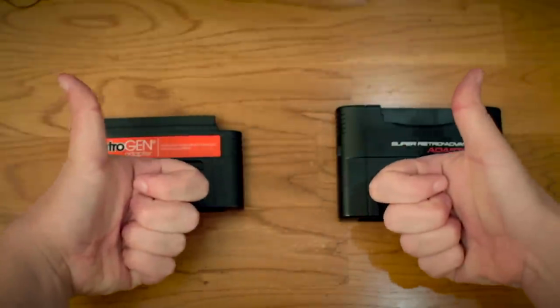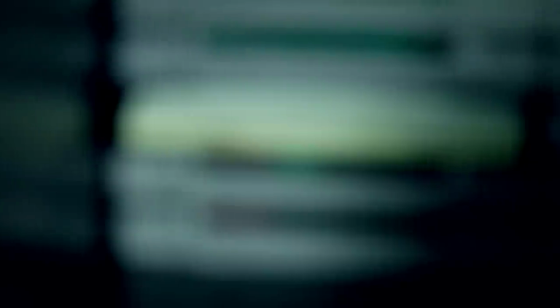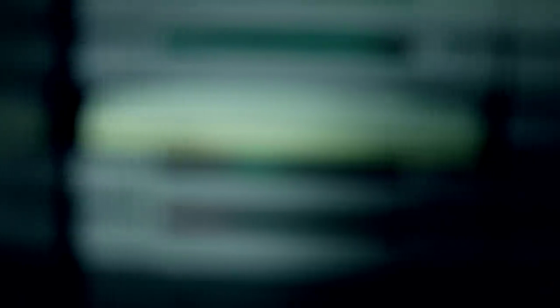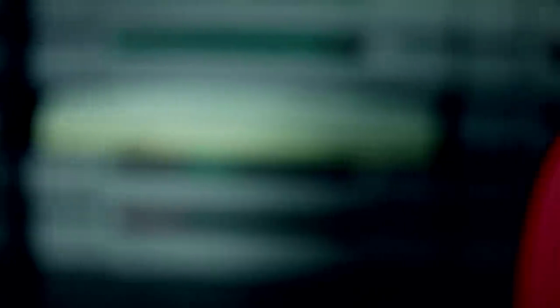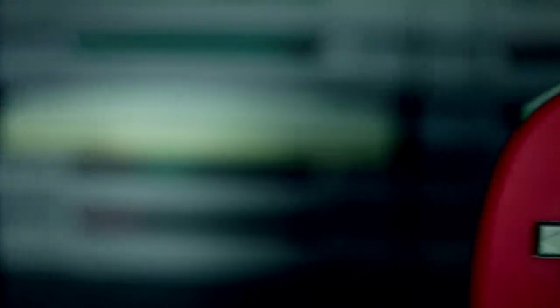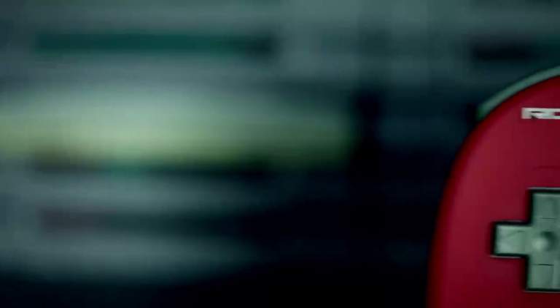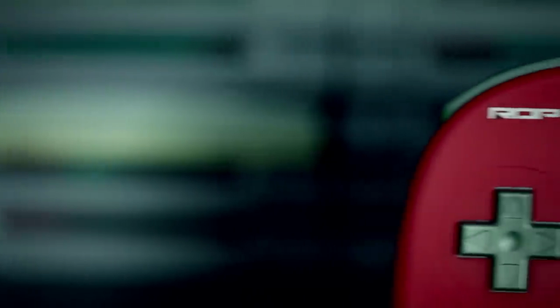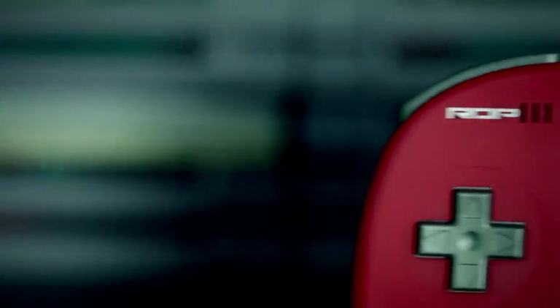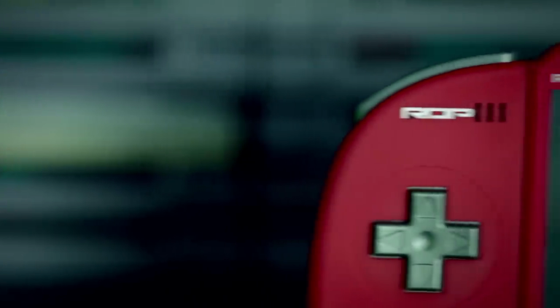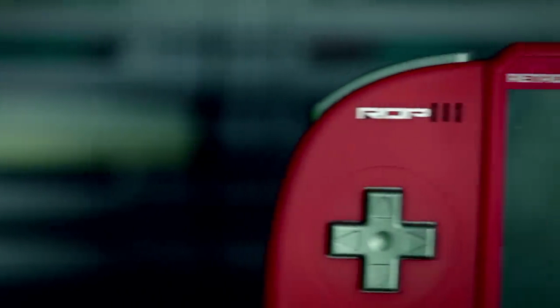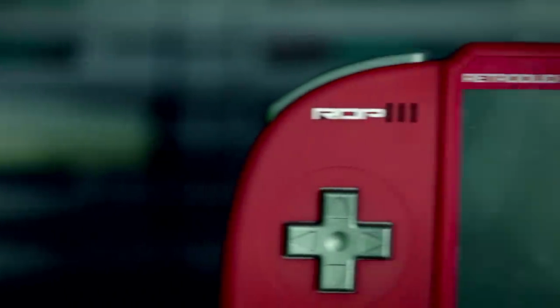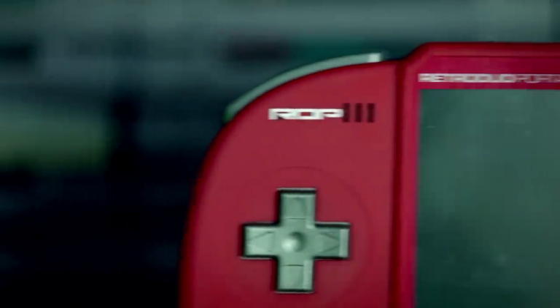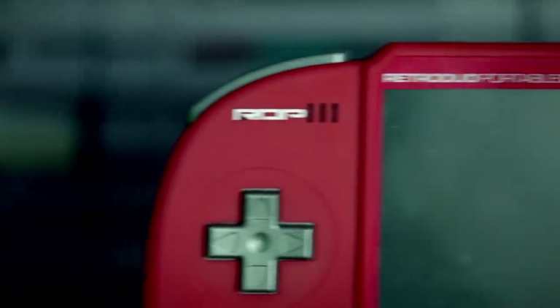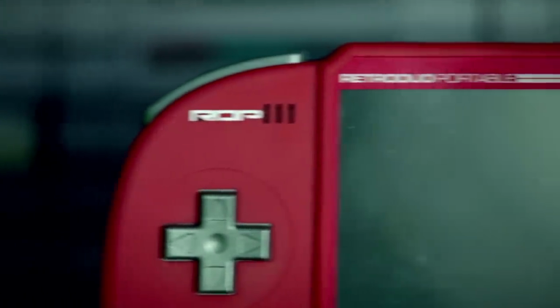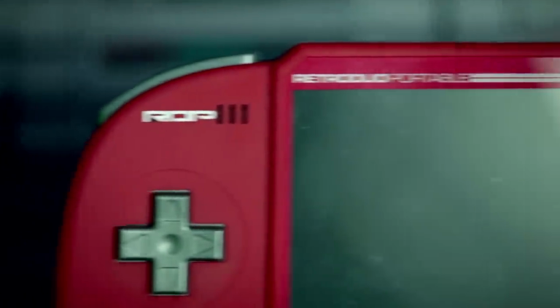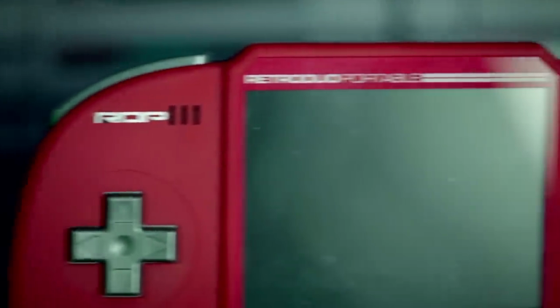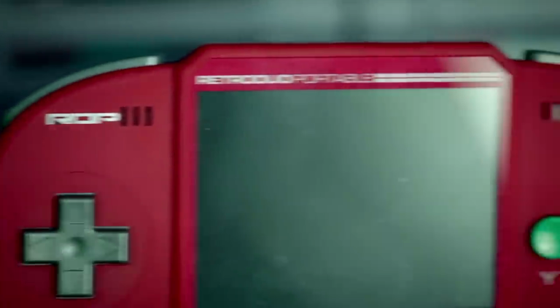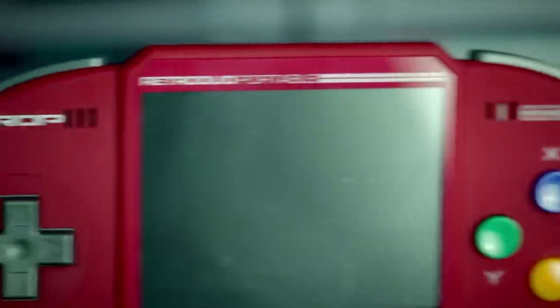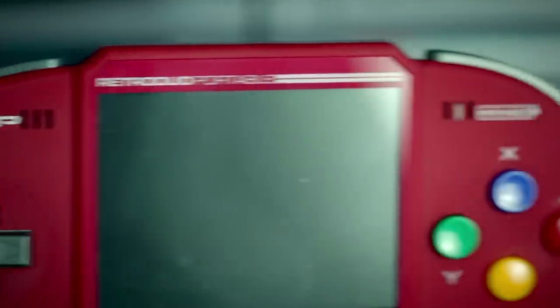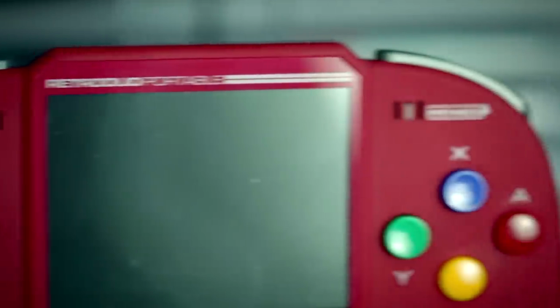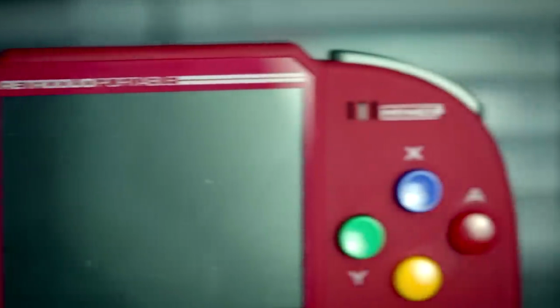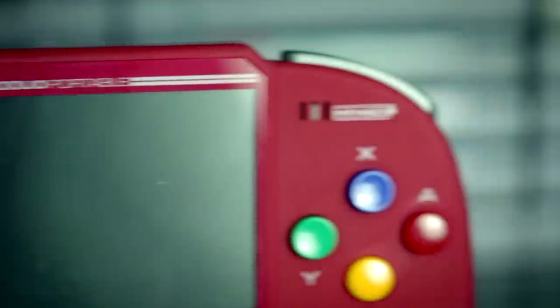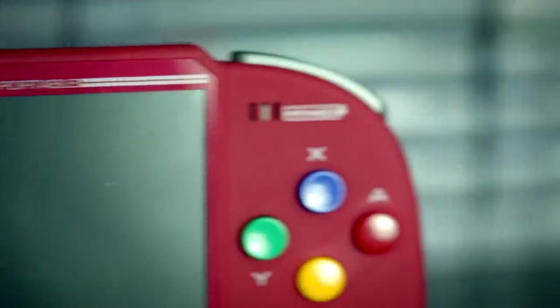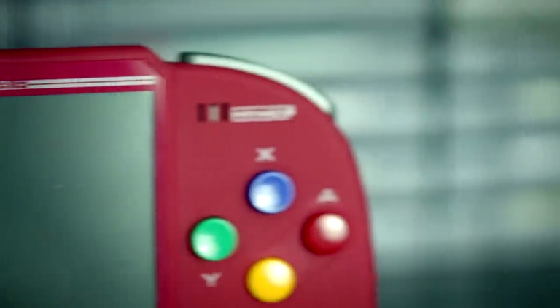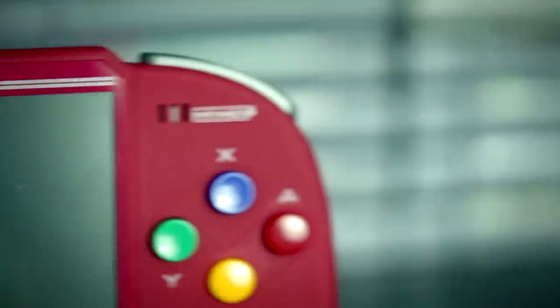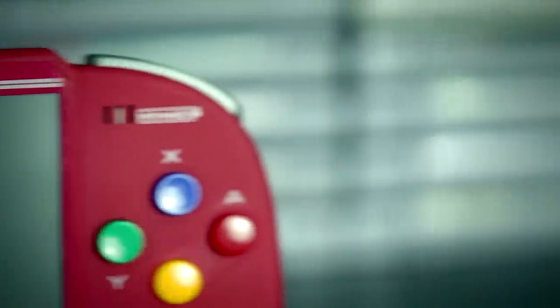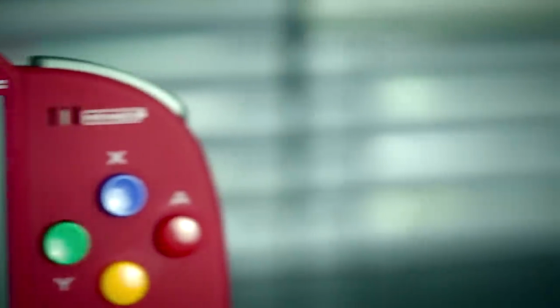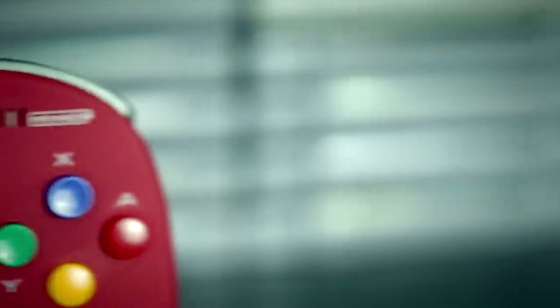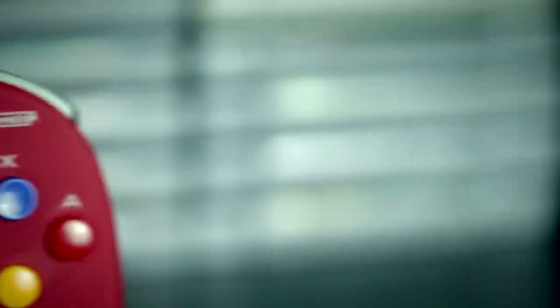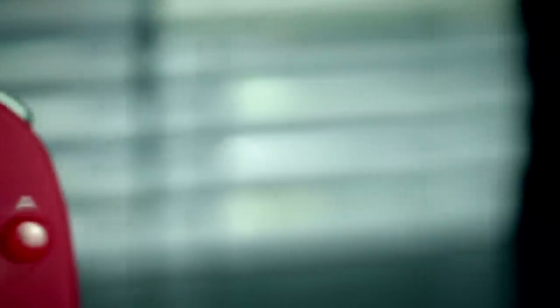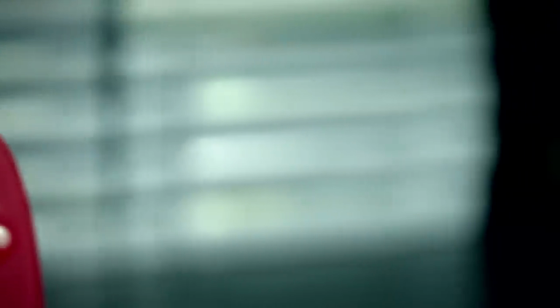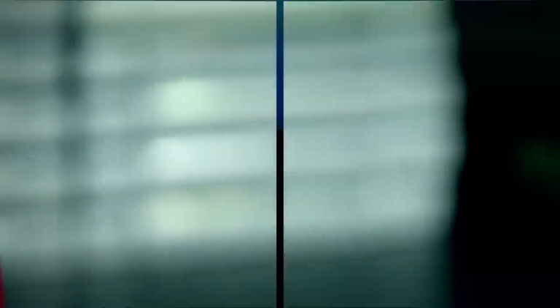I'm not really big into portable gaming, so the Retro Duo Portable itself — yeah, I could take it or leave it.